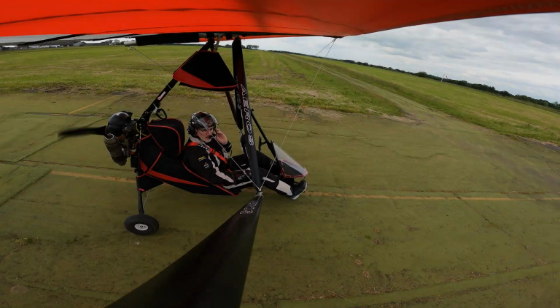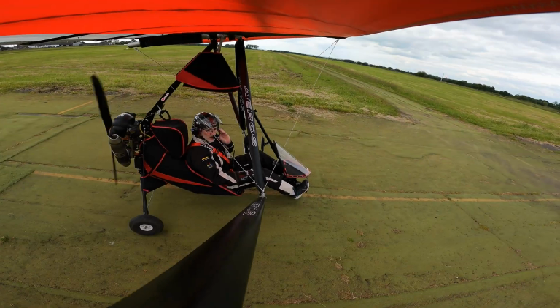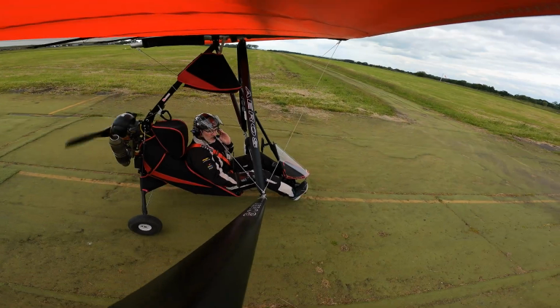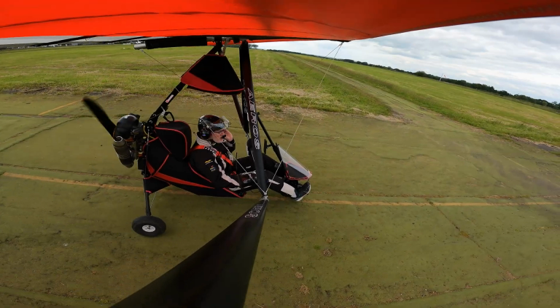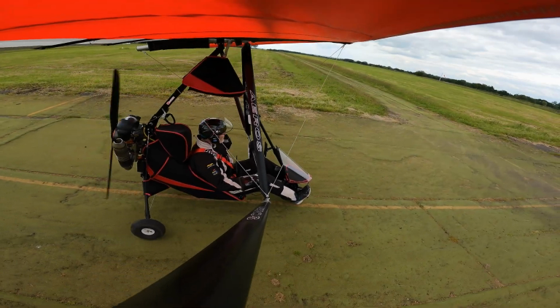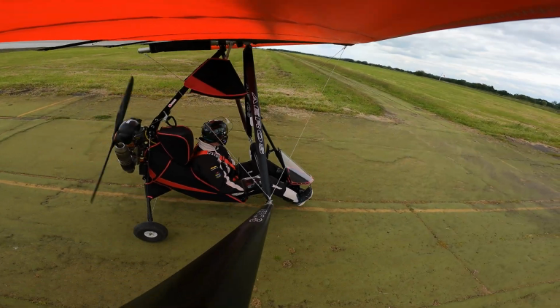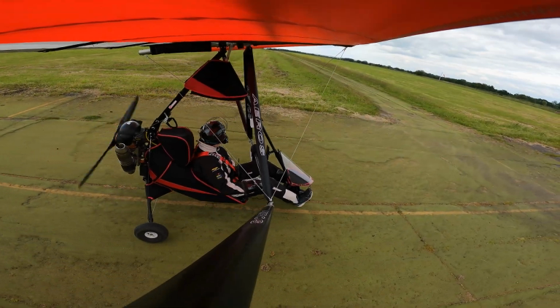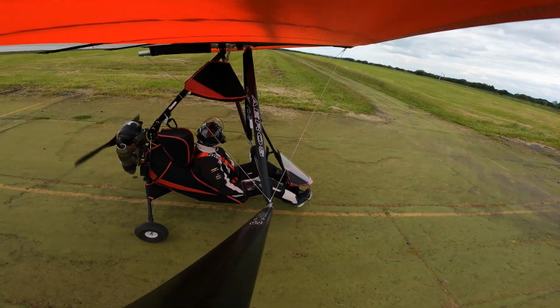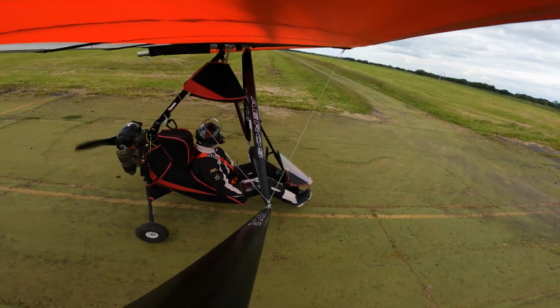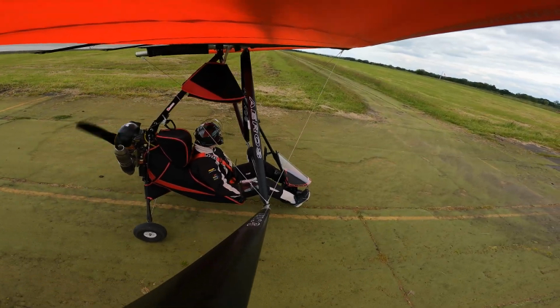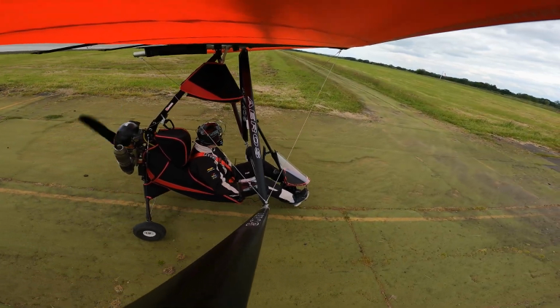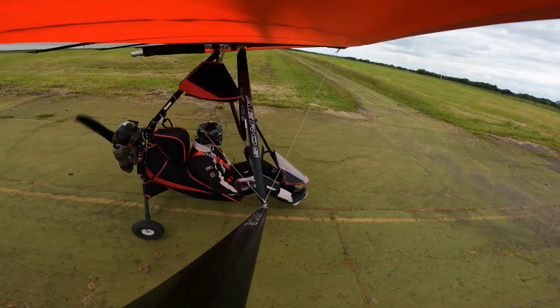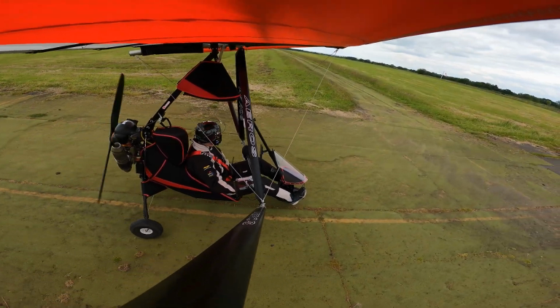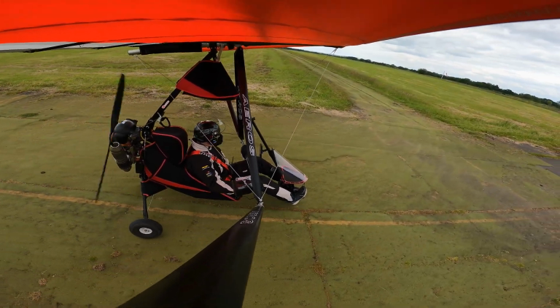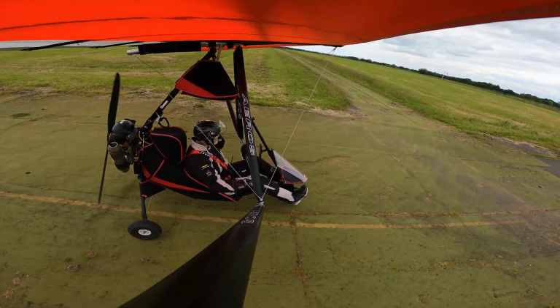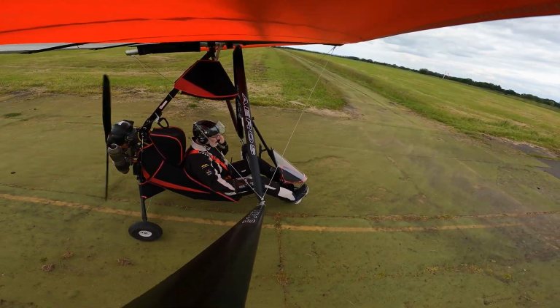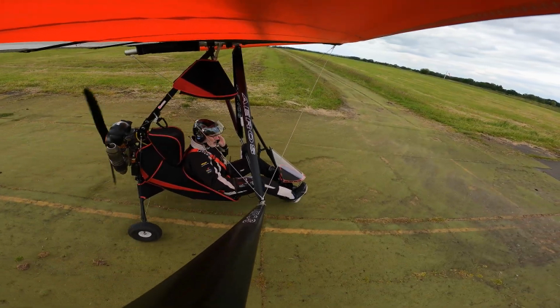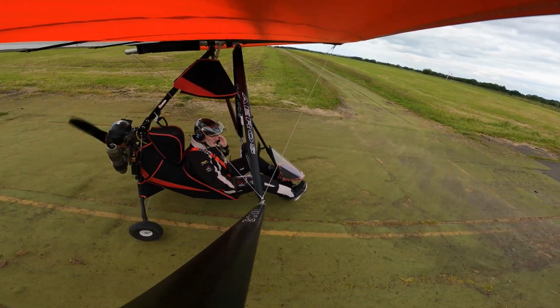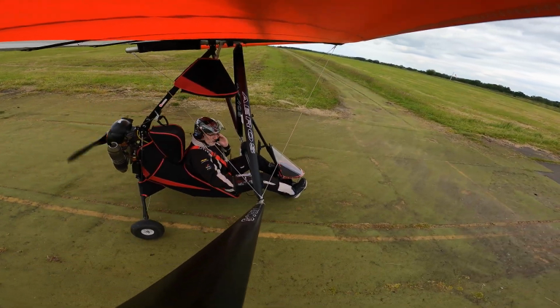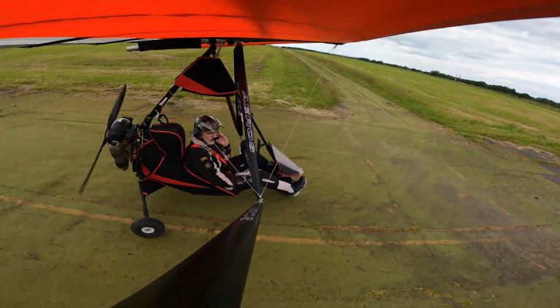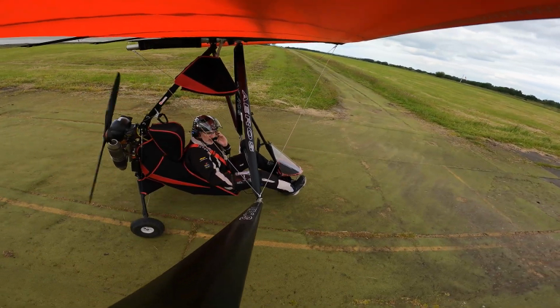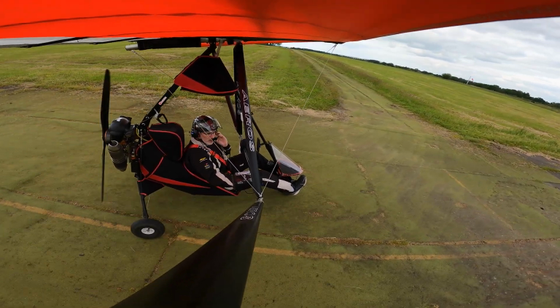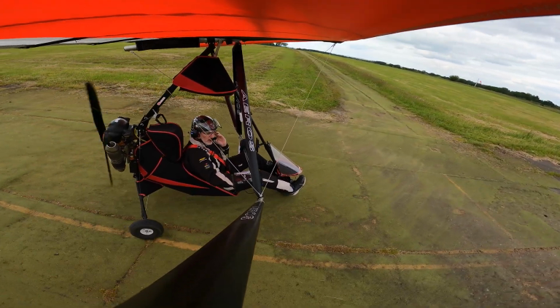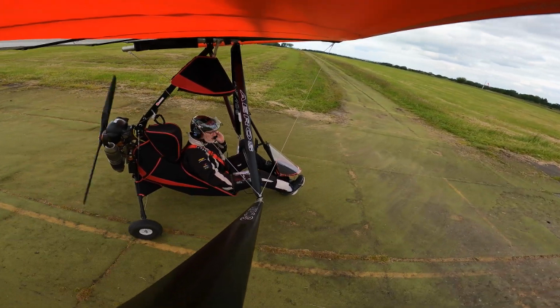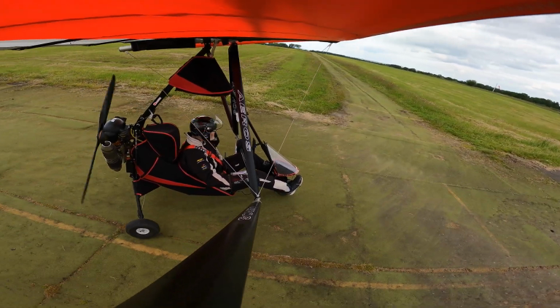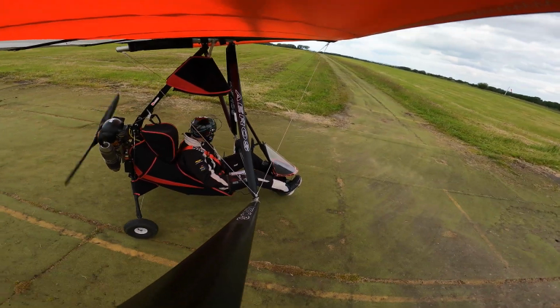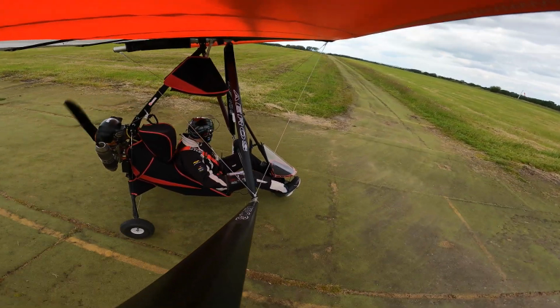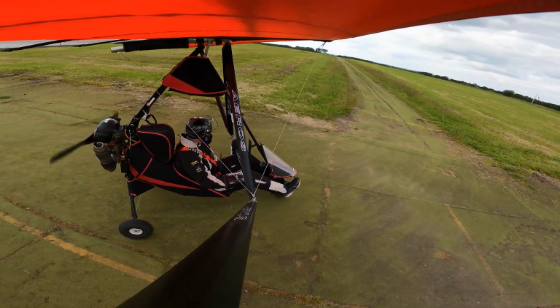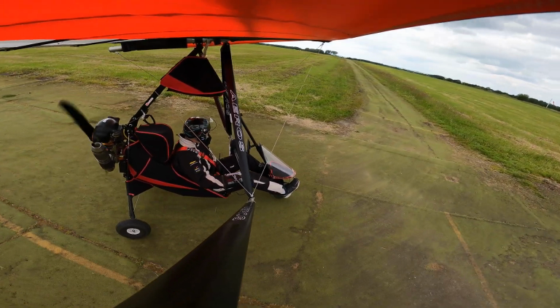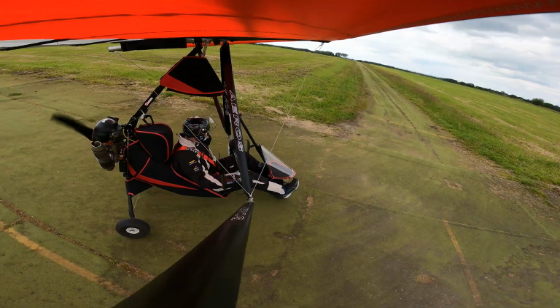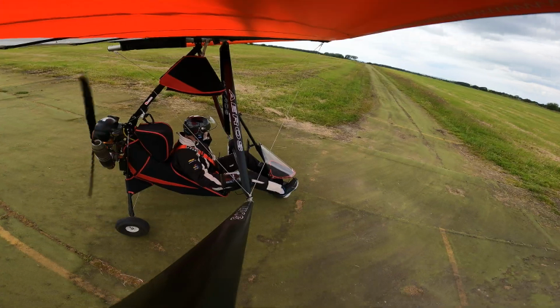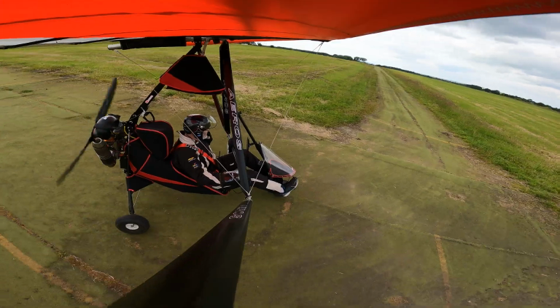Darling Moor traffic, Golf Charlie Mike Papa X-ray entering and lining up runway 01 AstroTurf, Darling Moor.